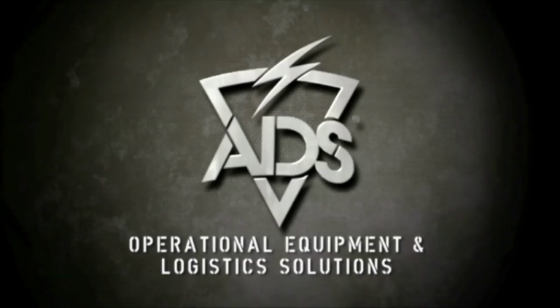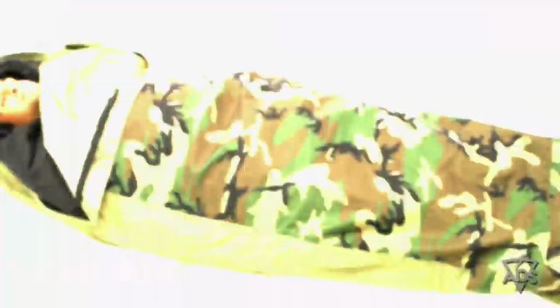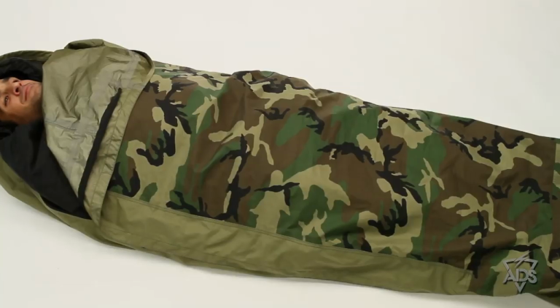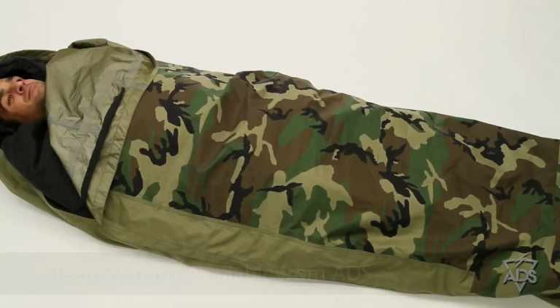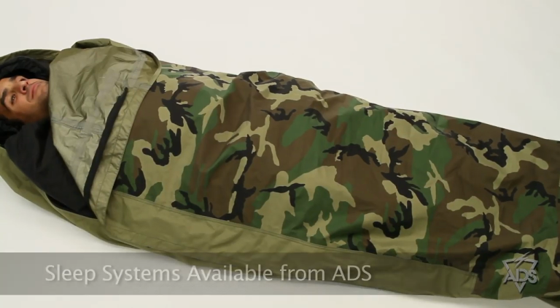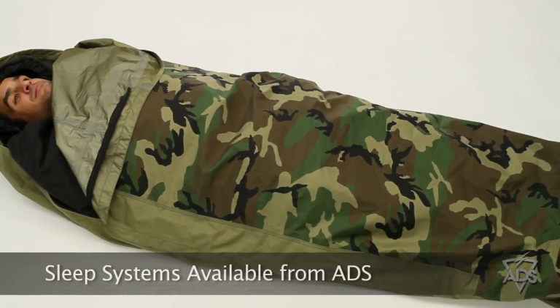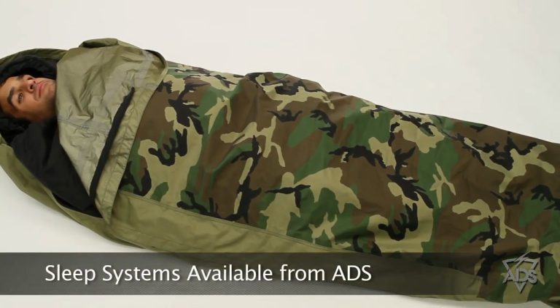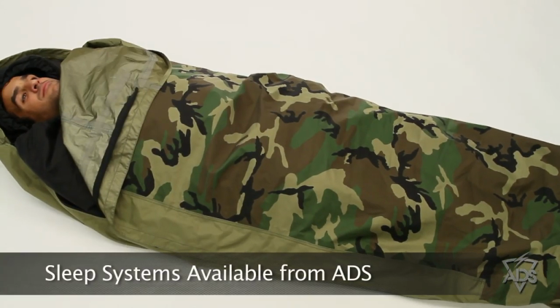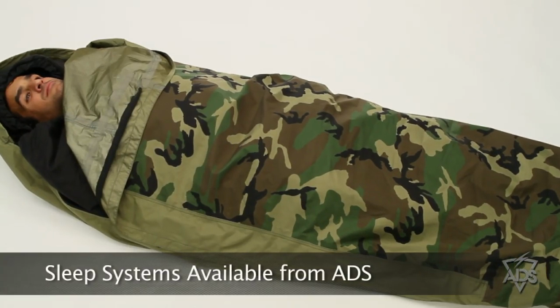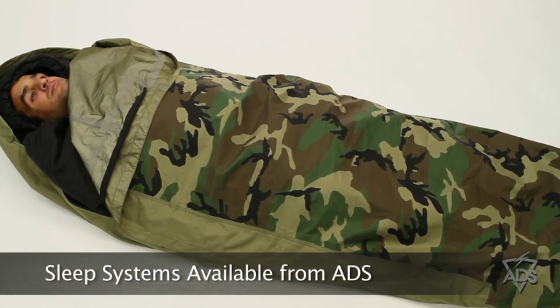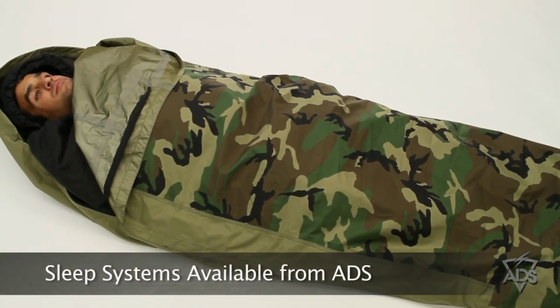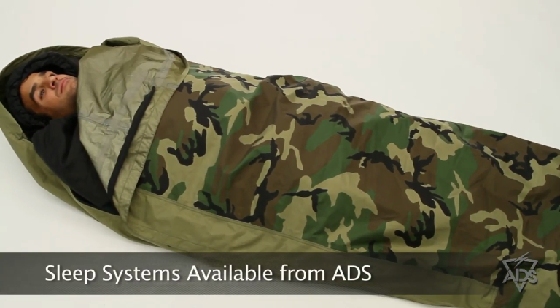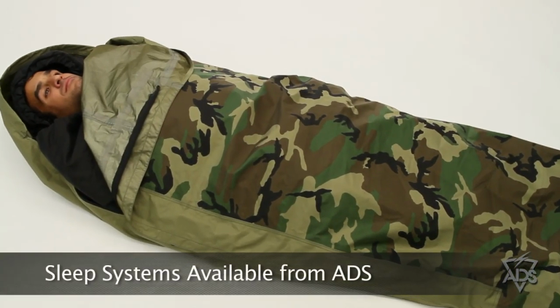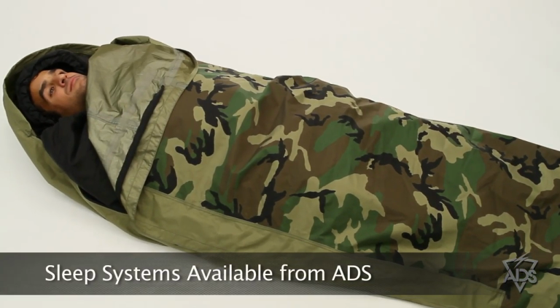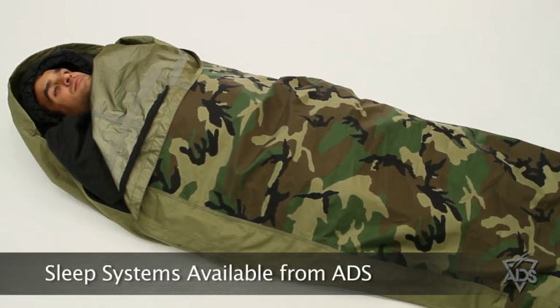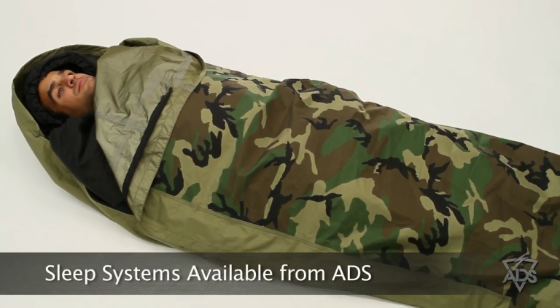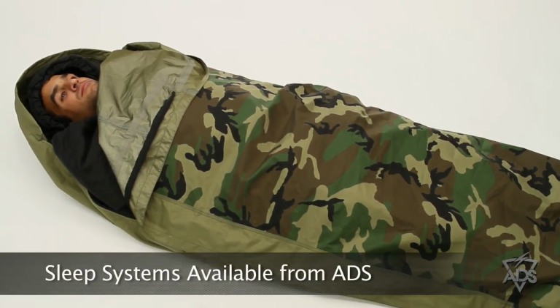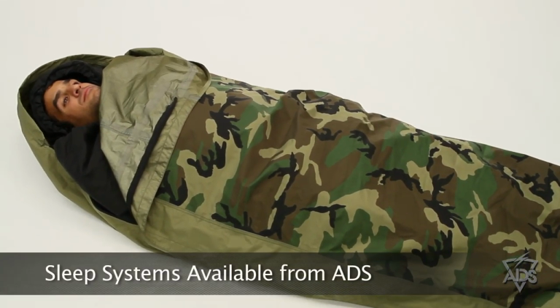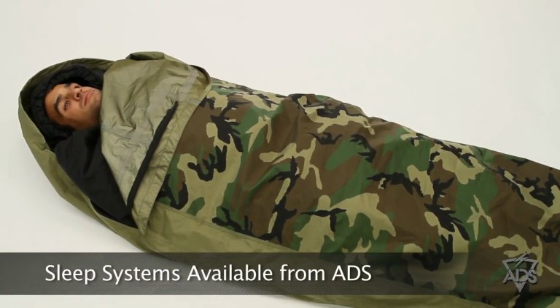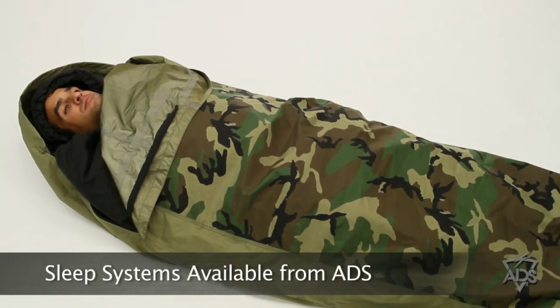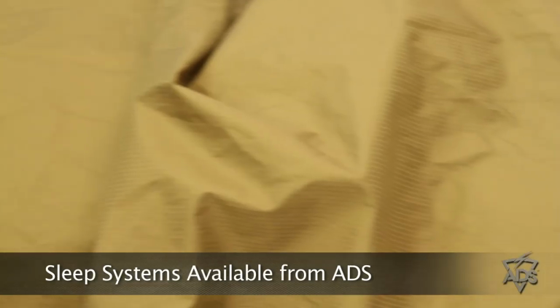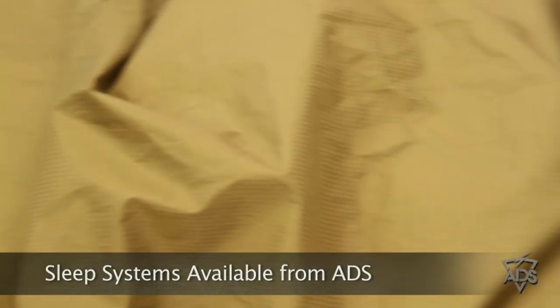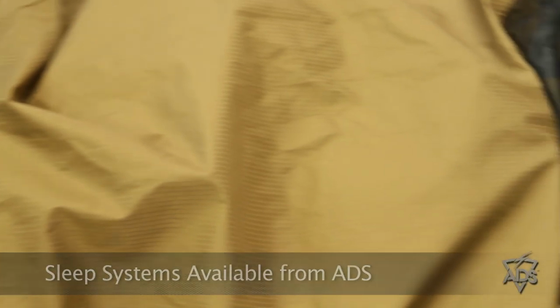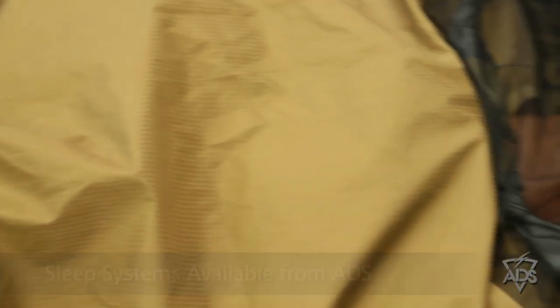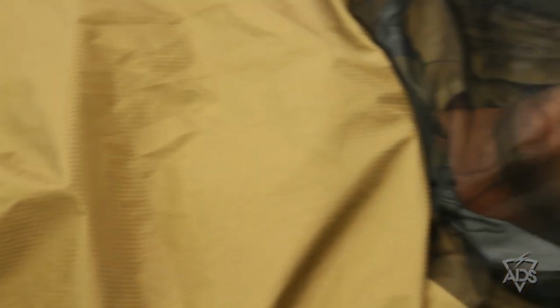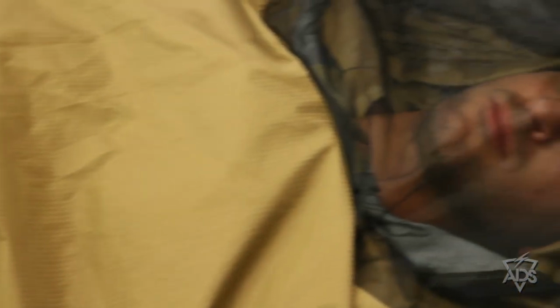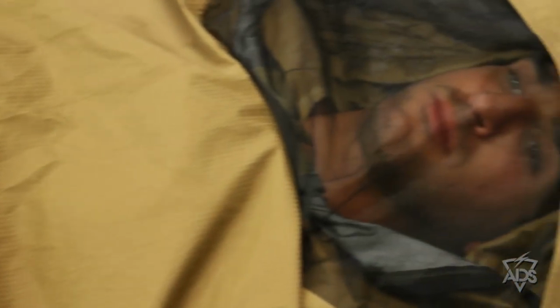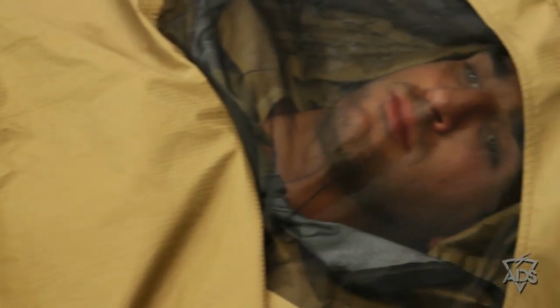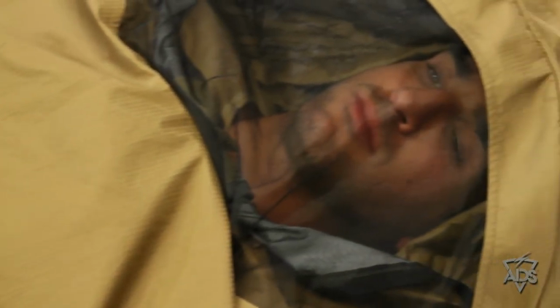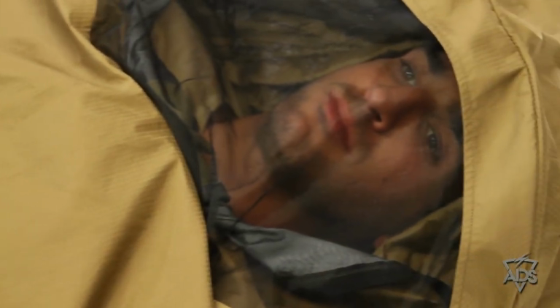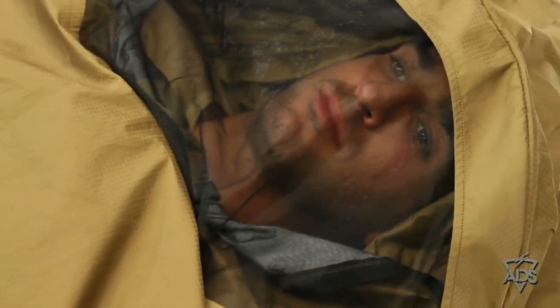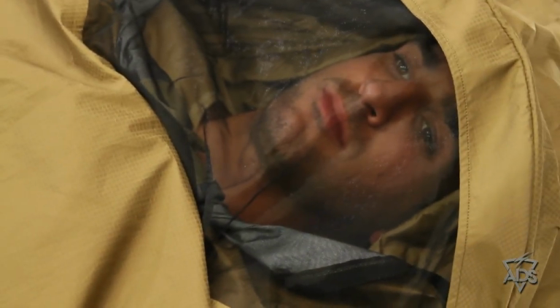Thanks for visiting ADS. Today we're going to be talking about sleep systems. No matter what your mission requires, we have a solution to fit your needs.